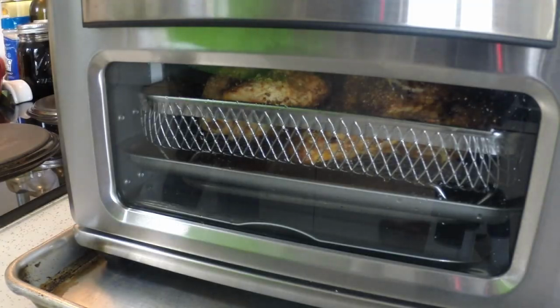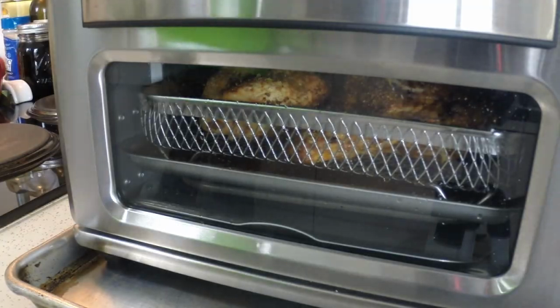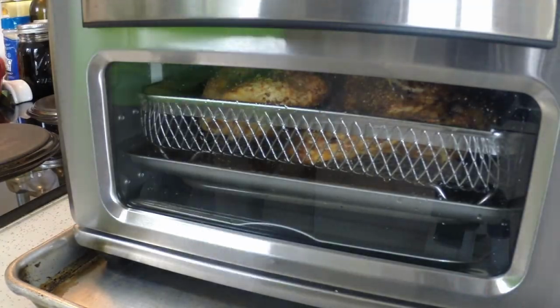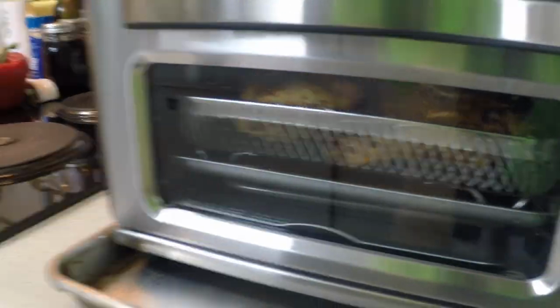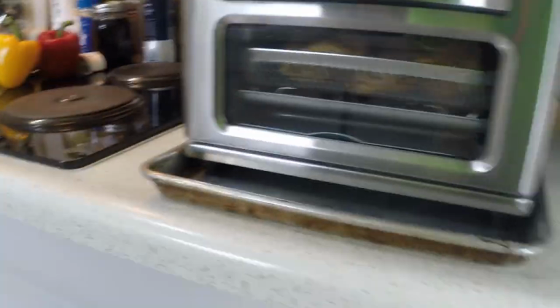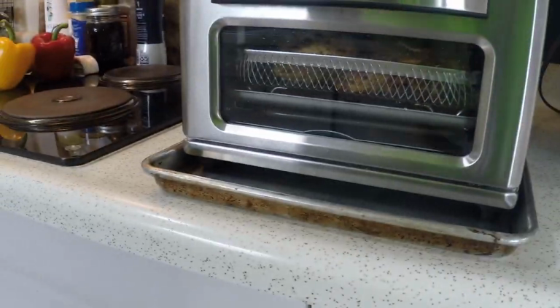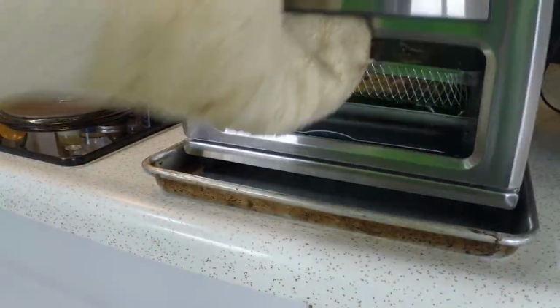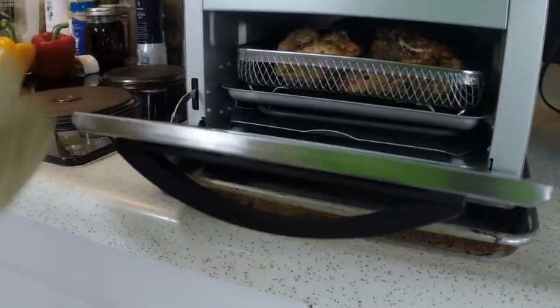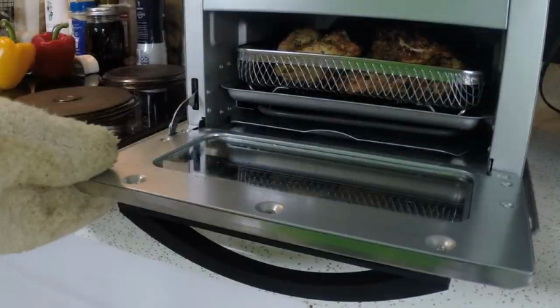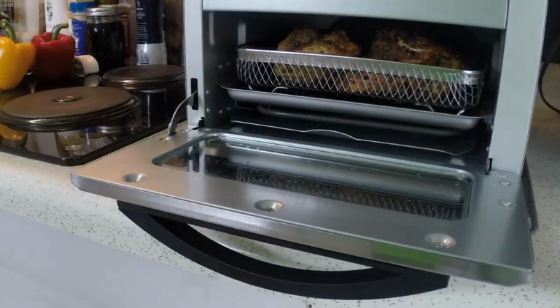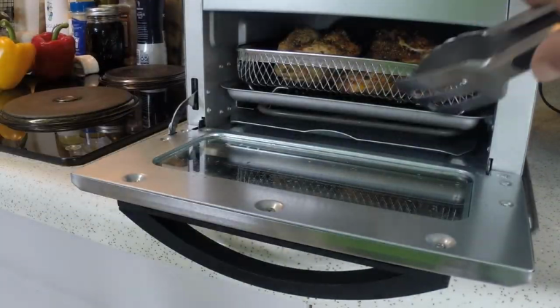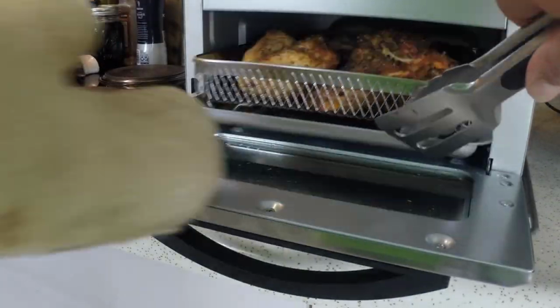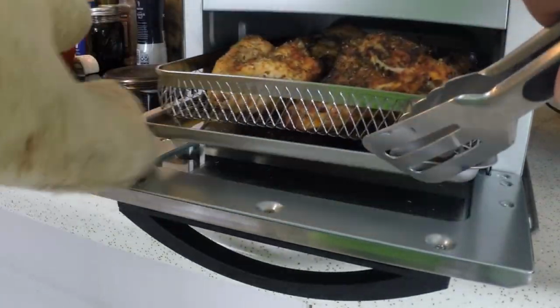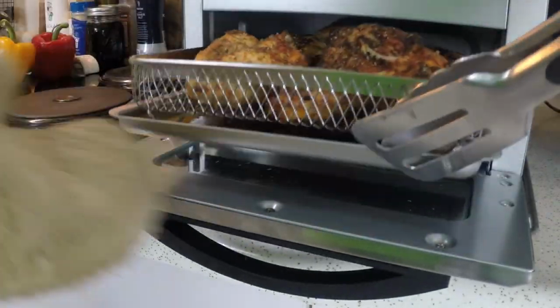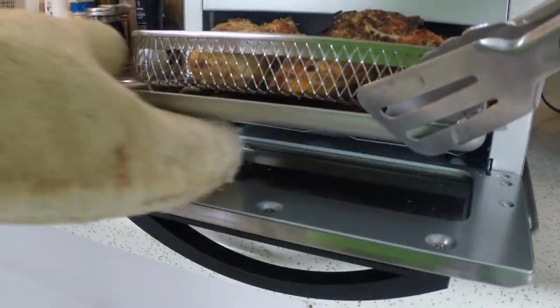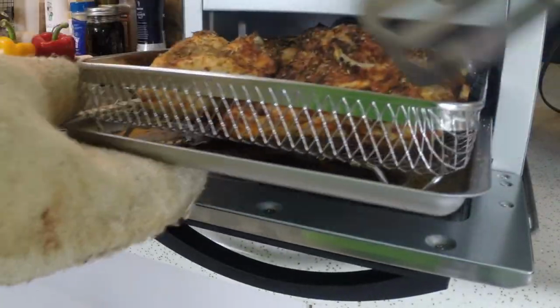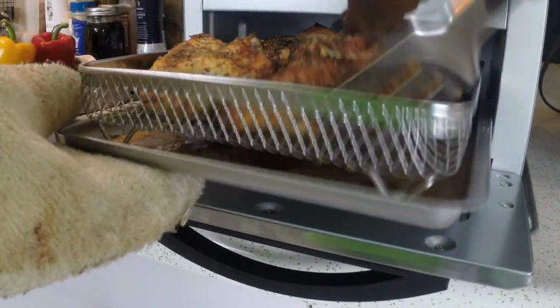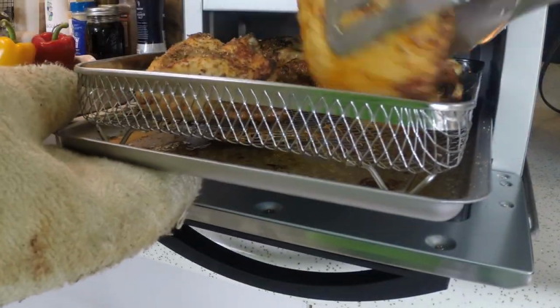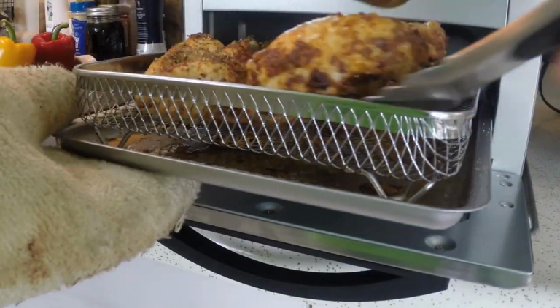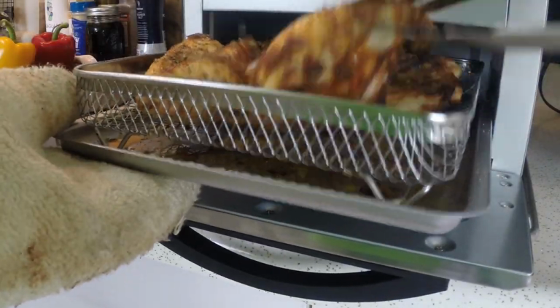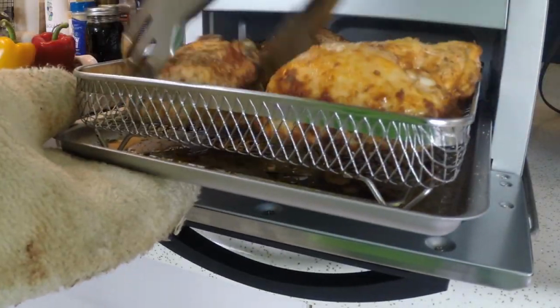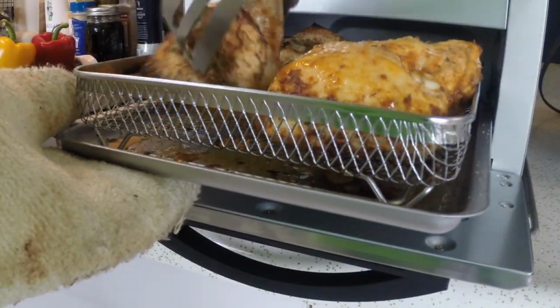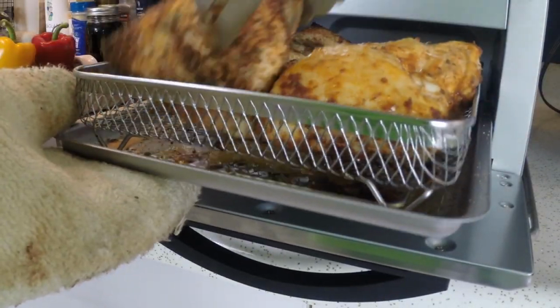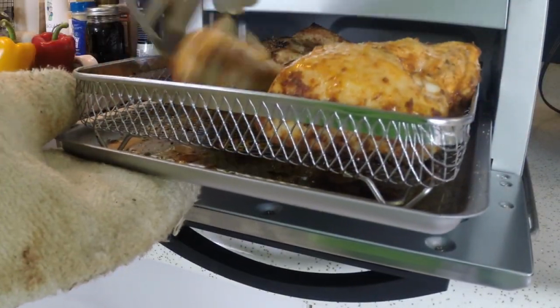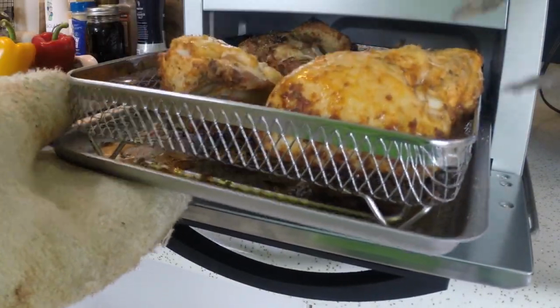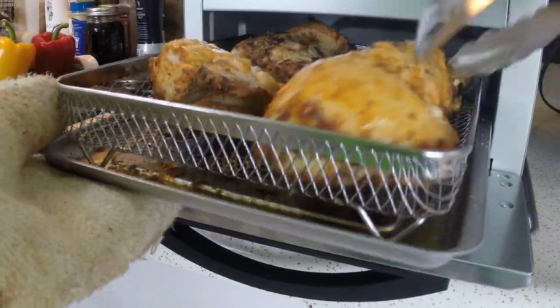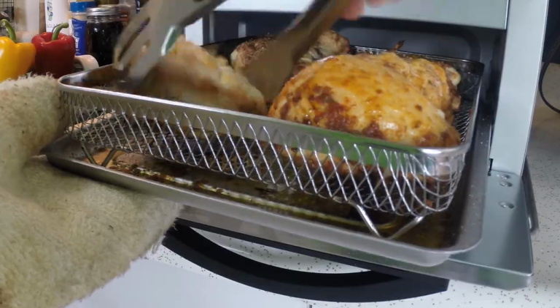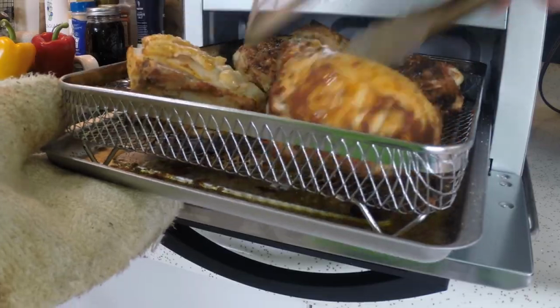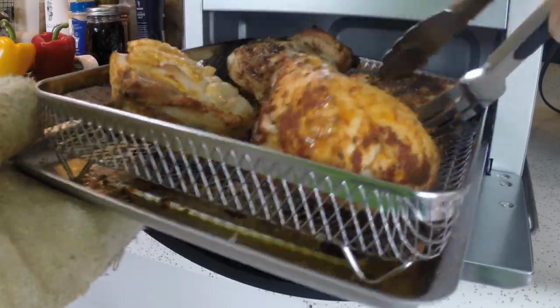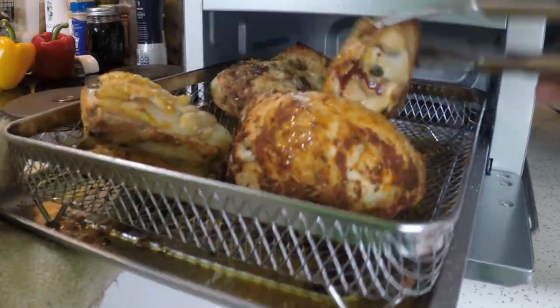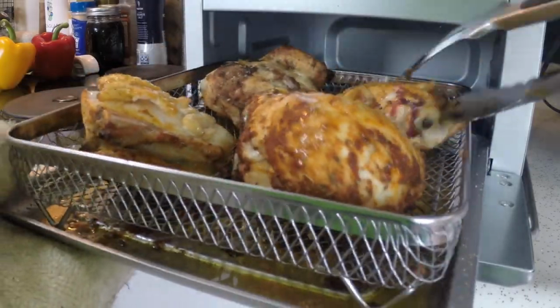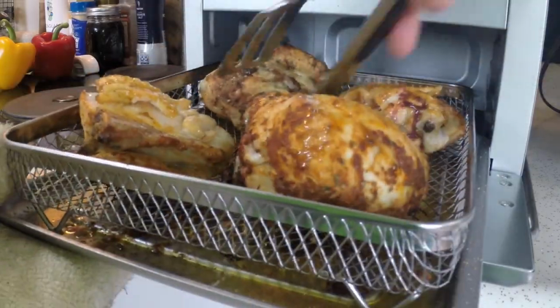No worries though — the chicken thighs are almost foolproof and the chicken breast was still moist and tender.